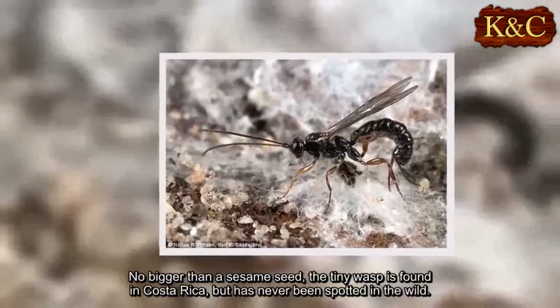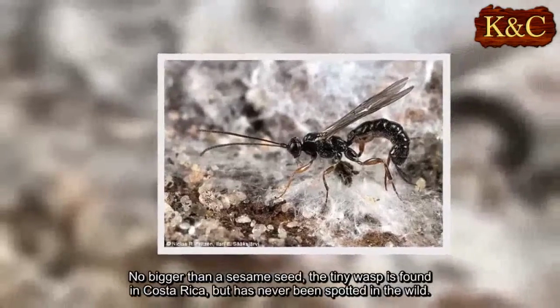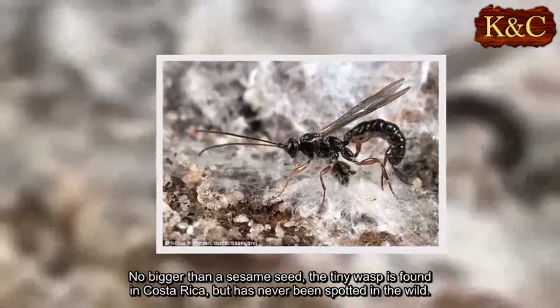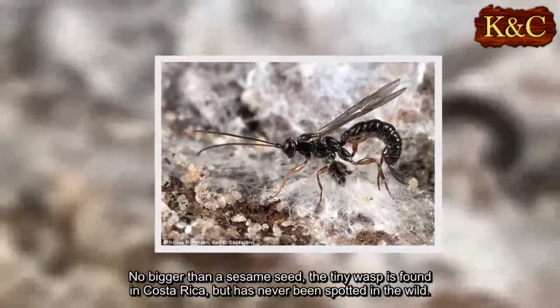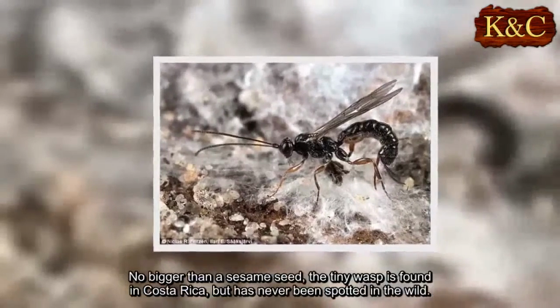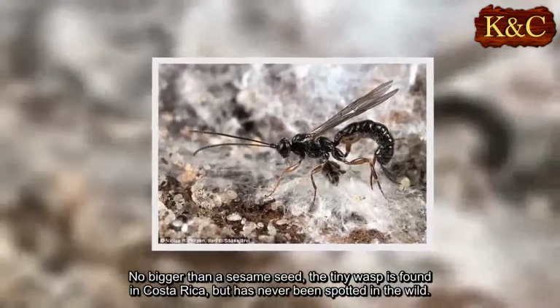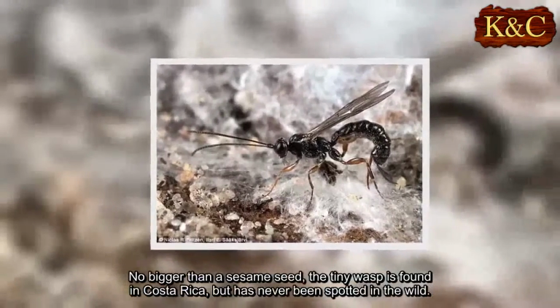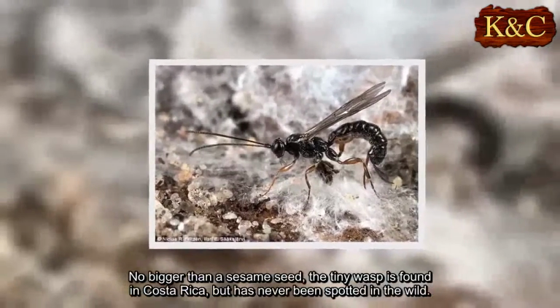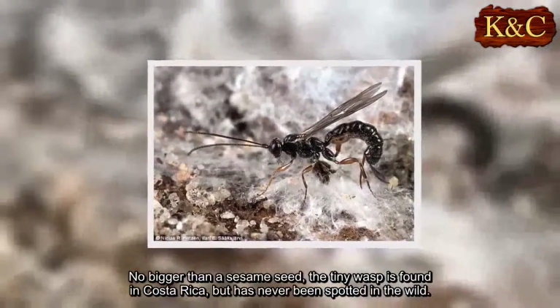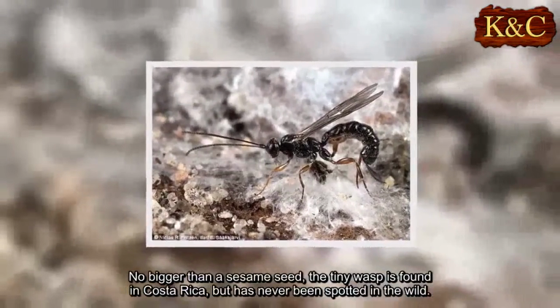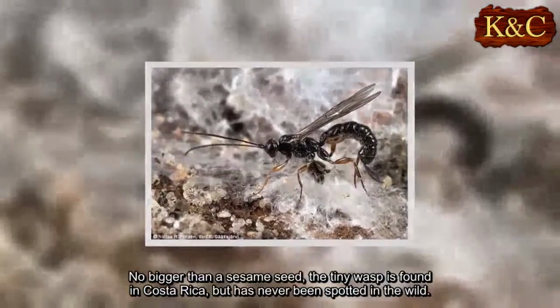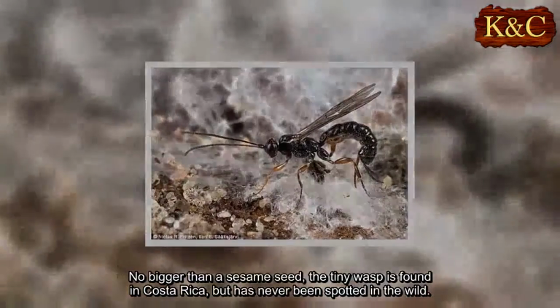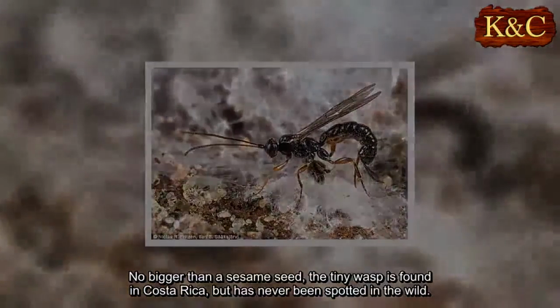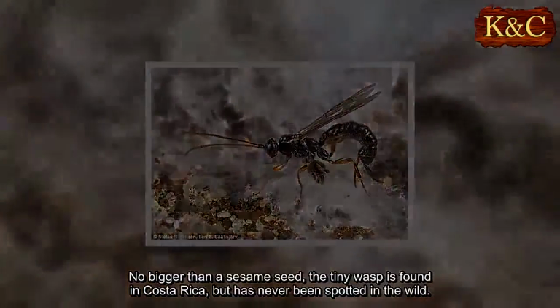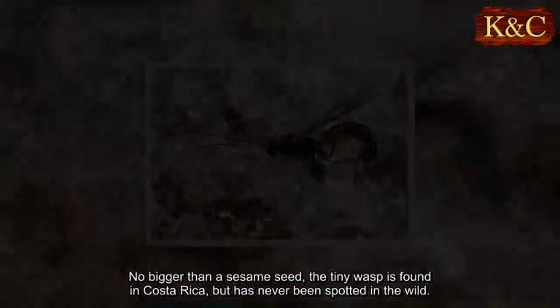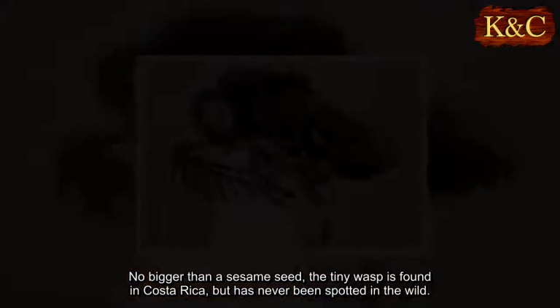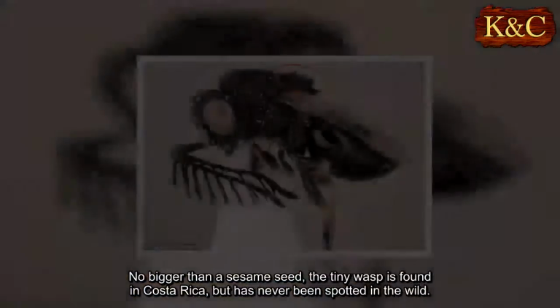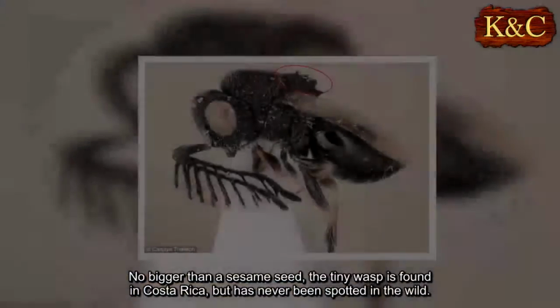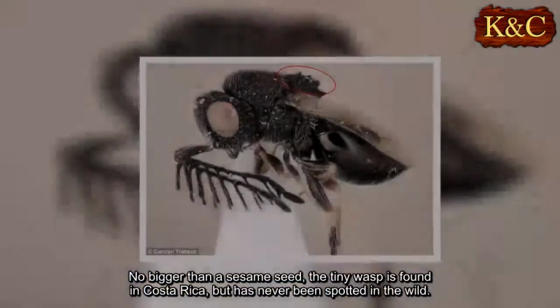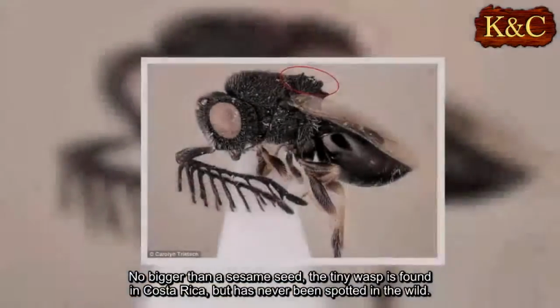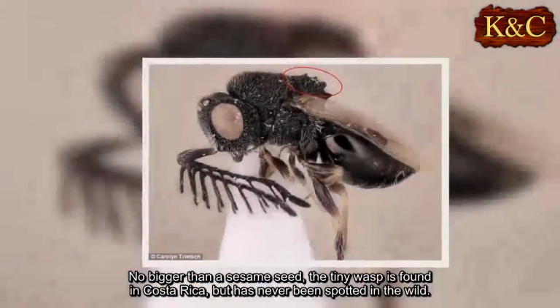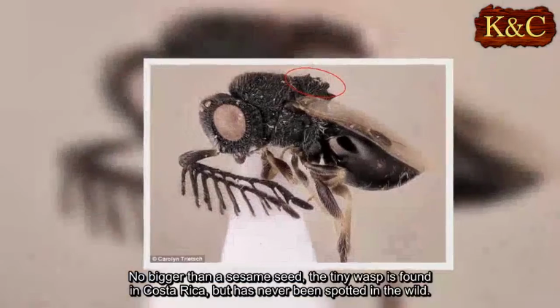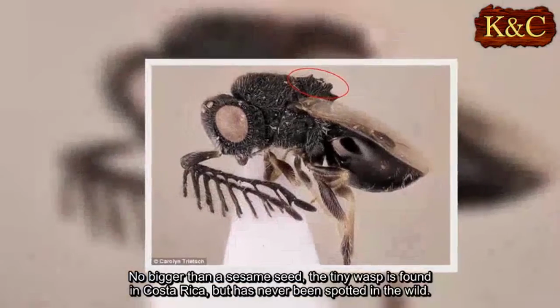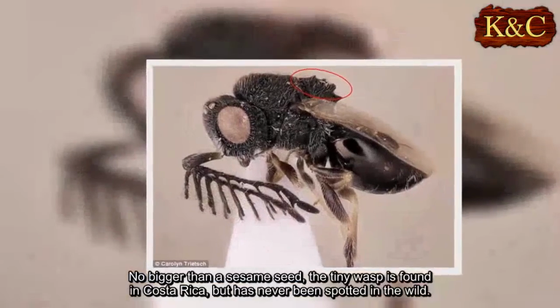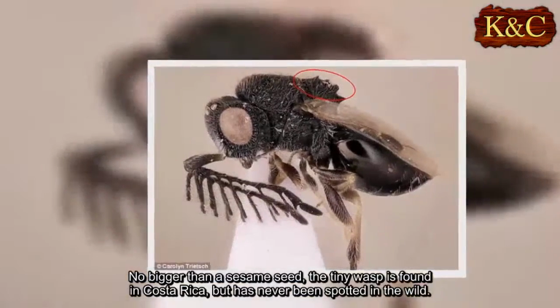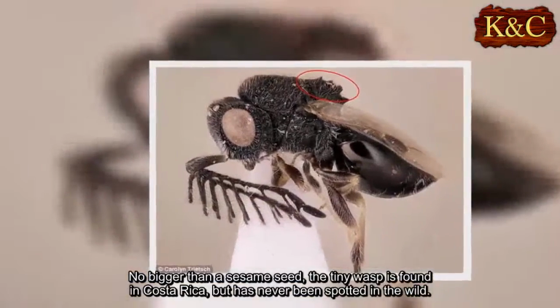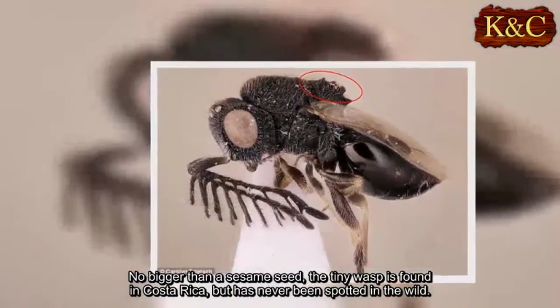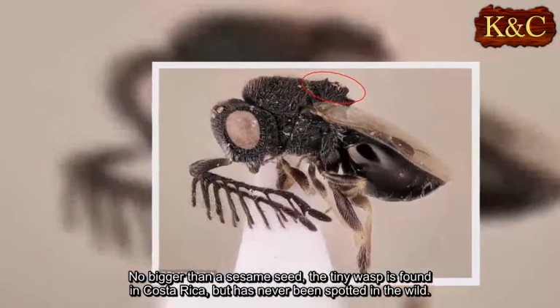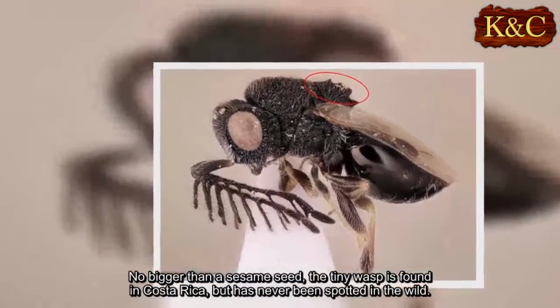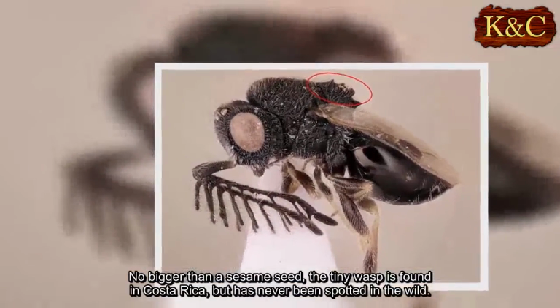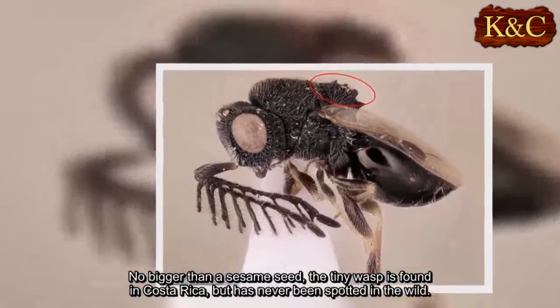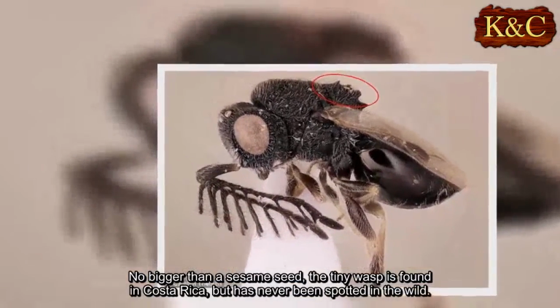No bigger than a sesame seed, the tiny wasp is found in Costa Rica, but has never been spotted in the wild.